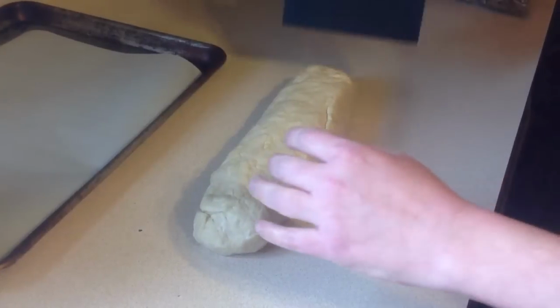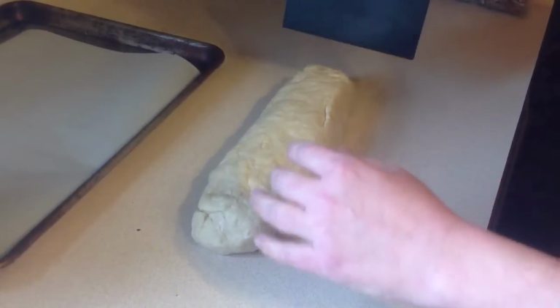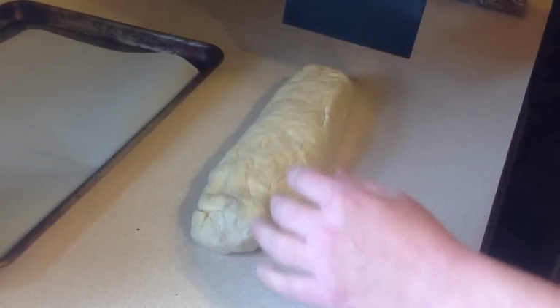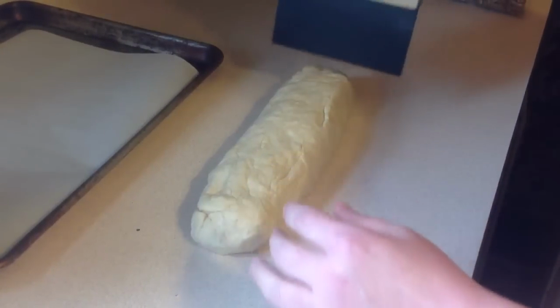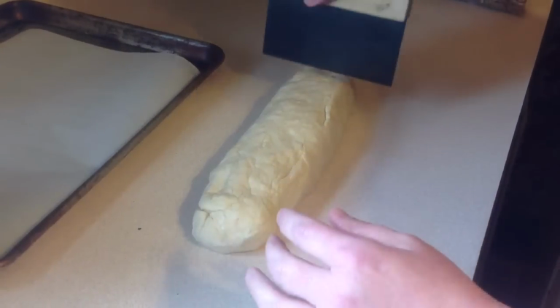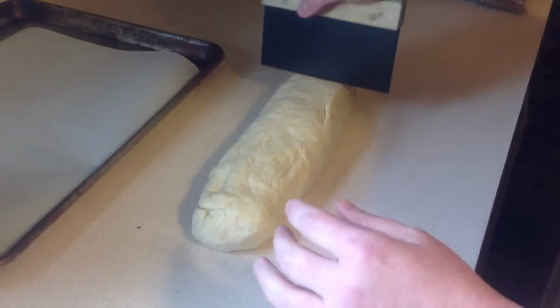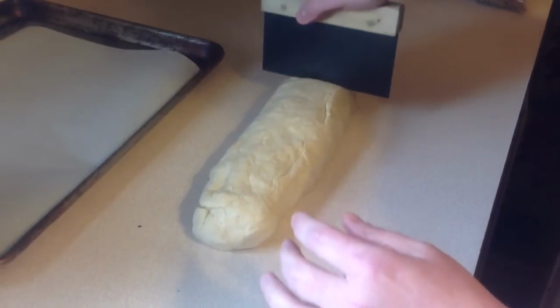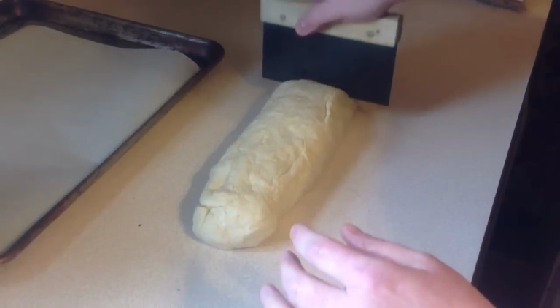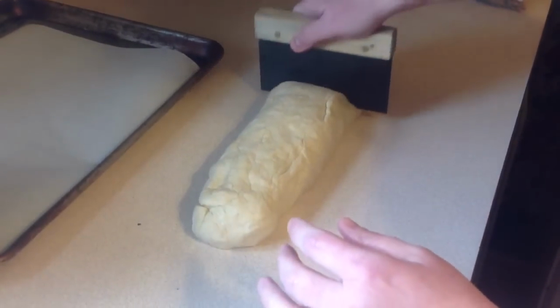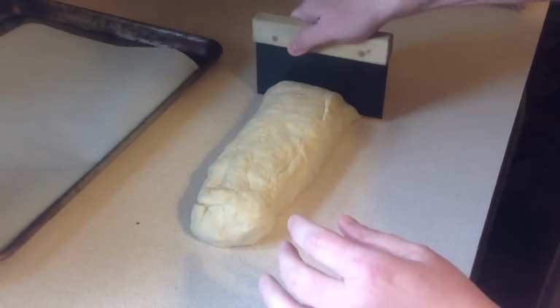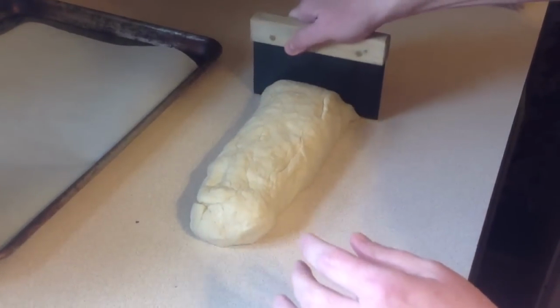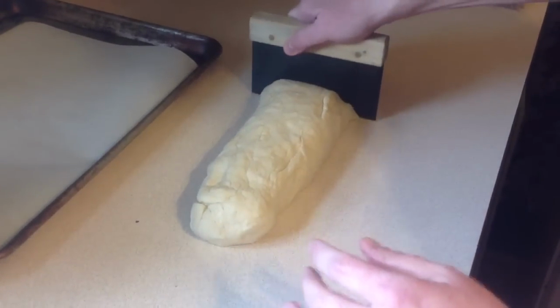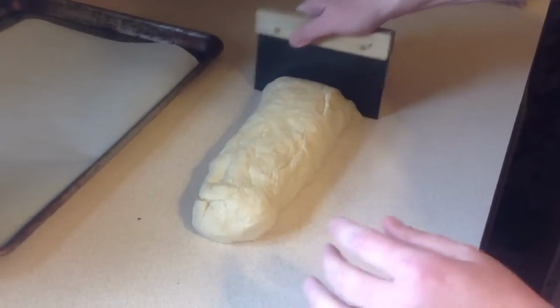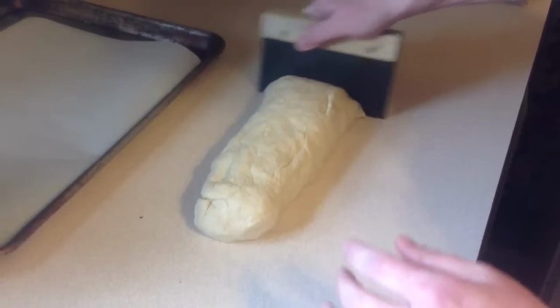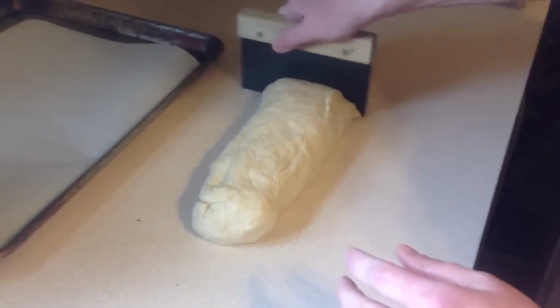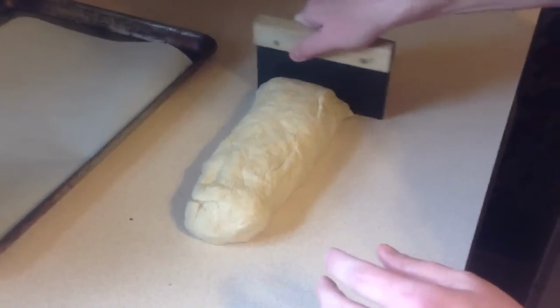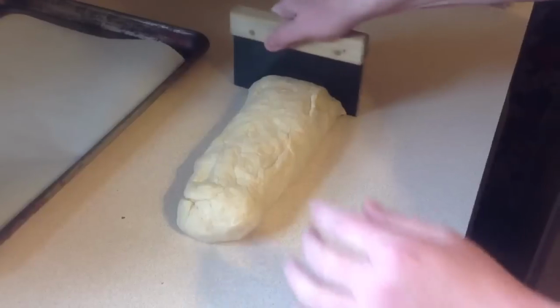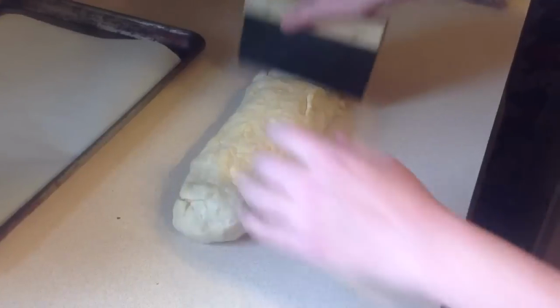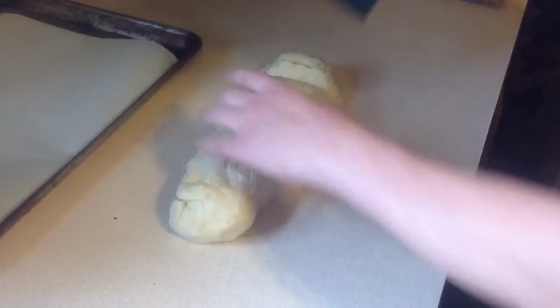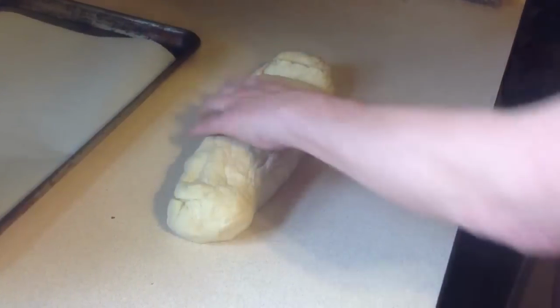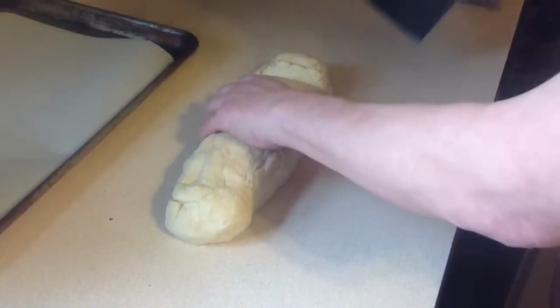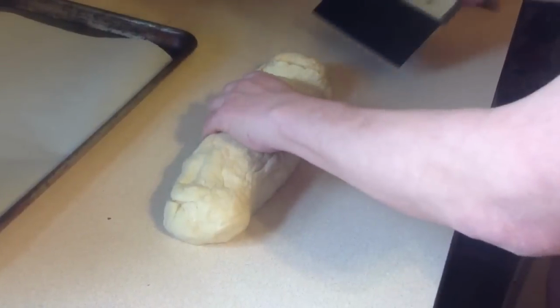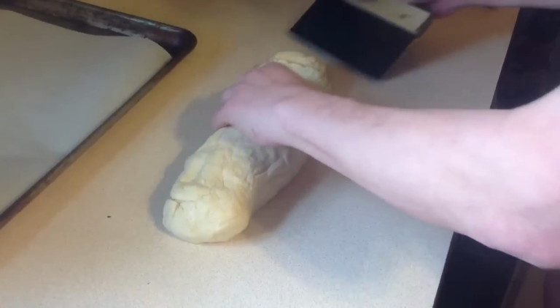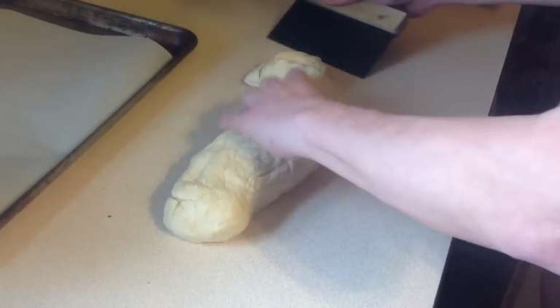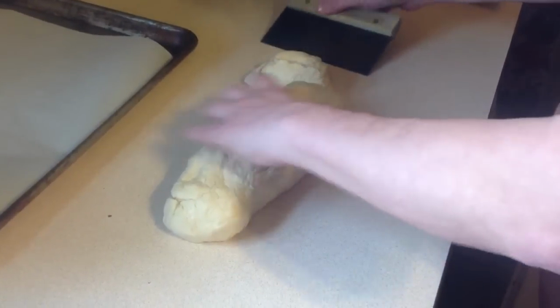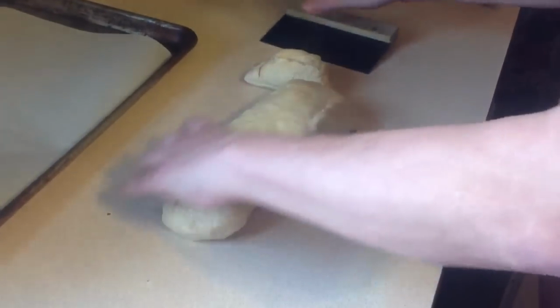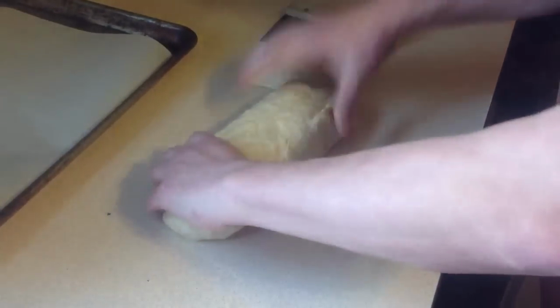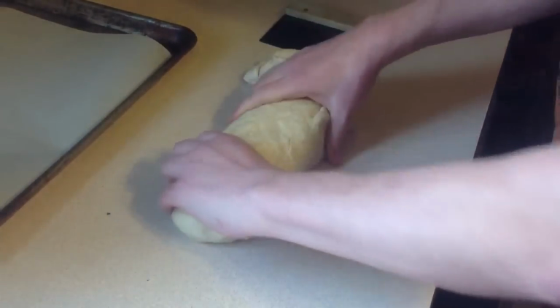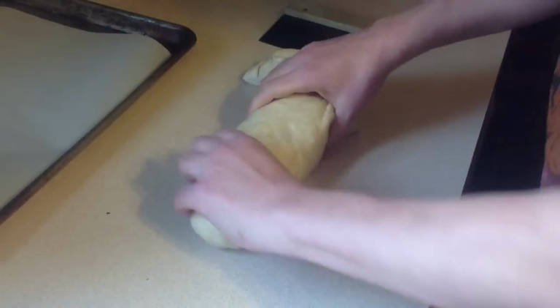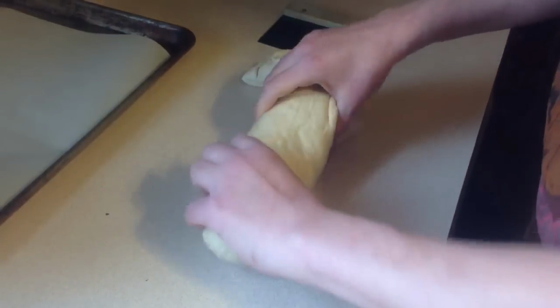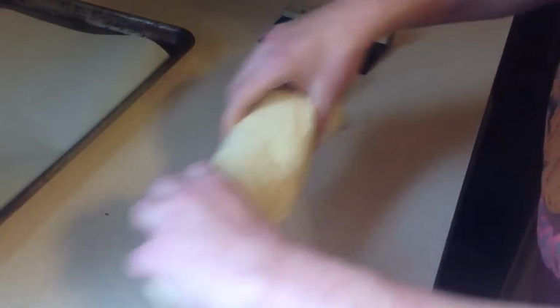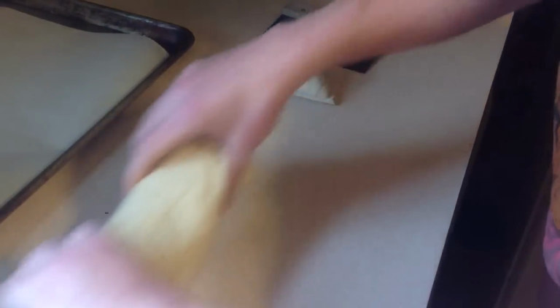Hello, Stacey here to show you how to shape pretzel rolls.